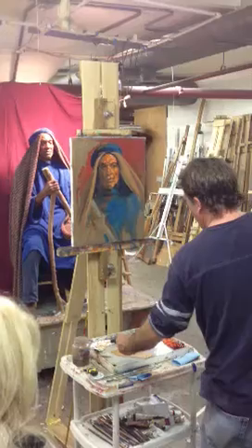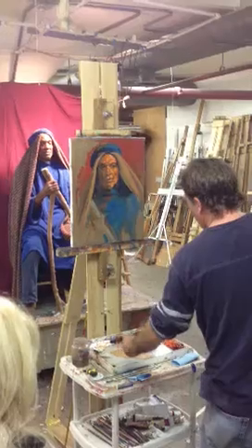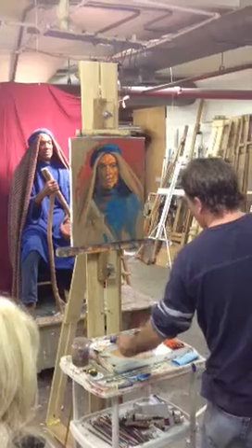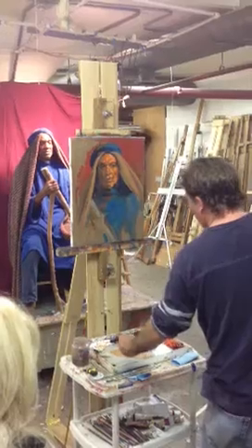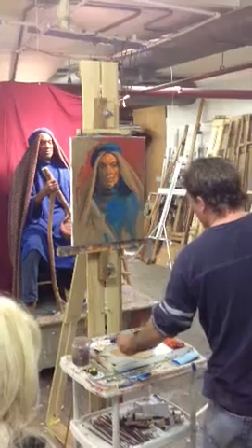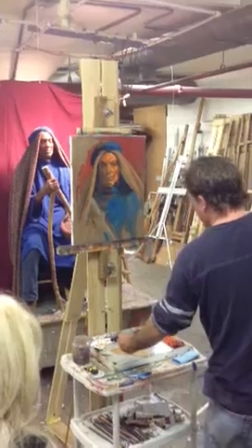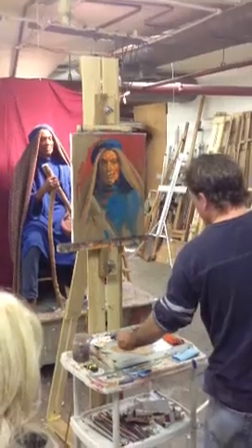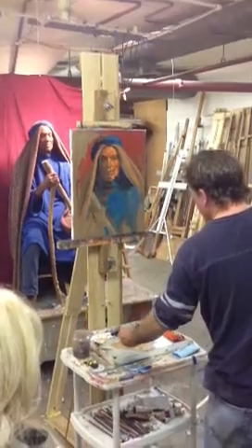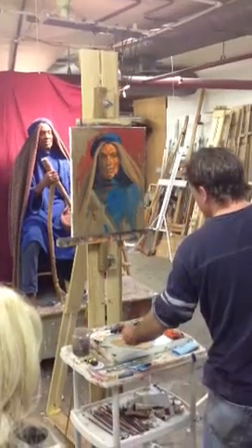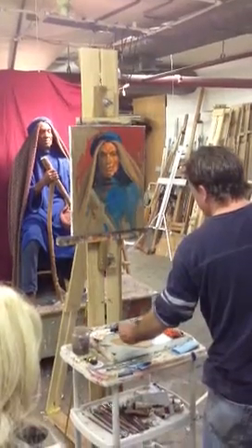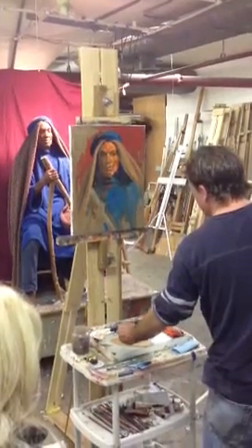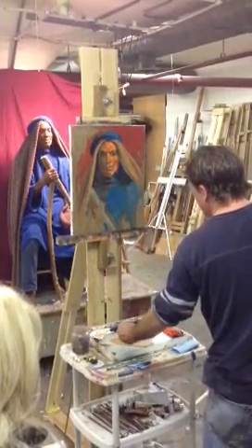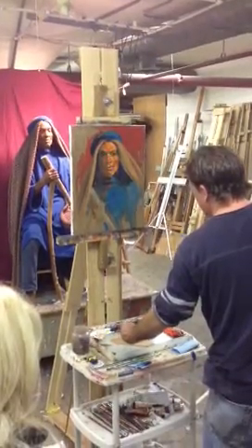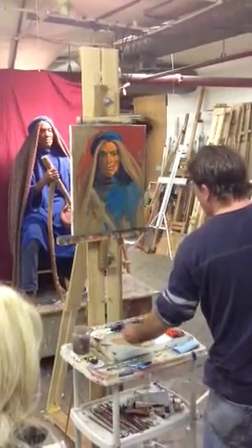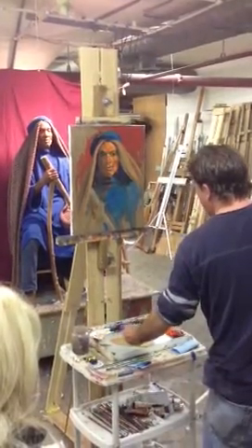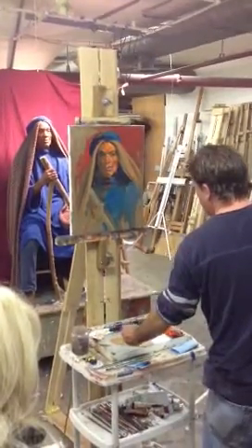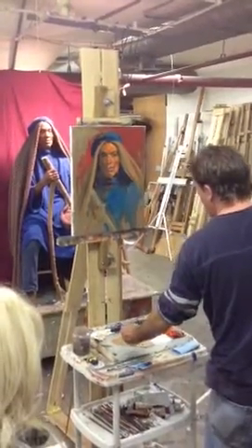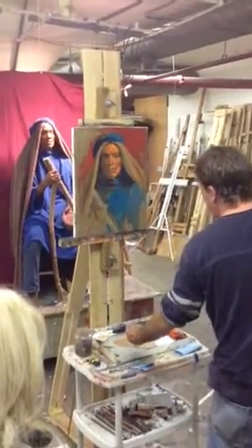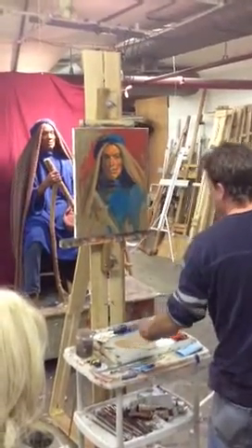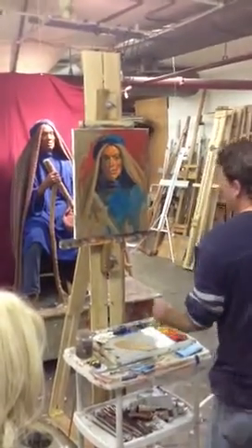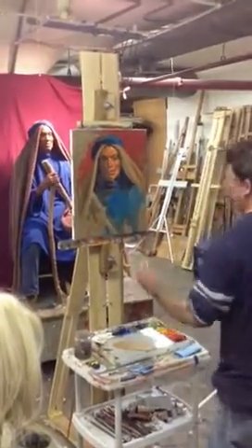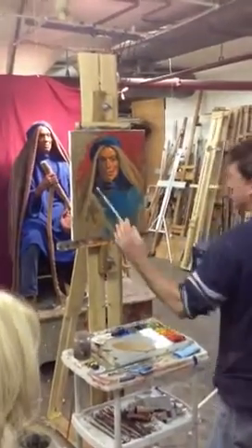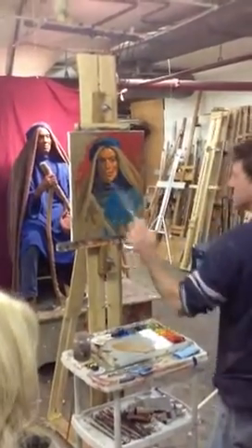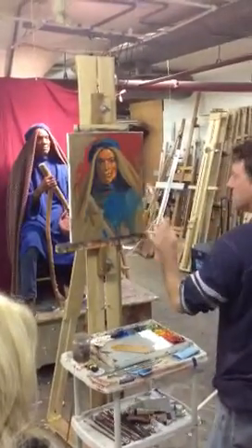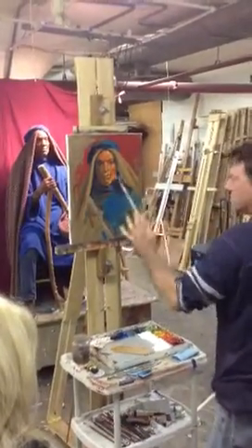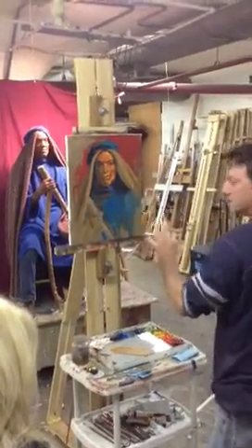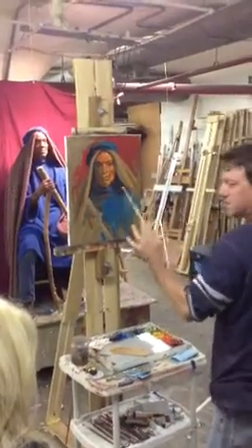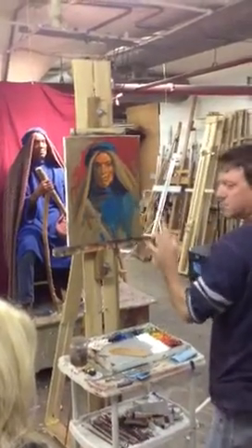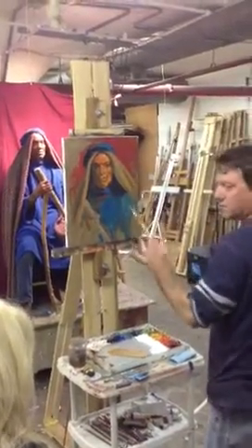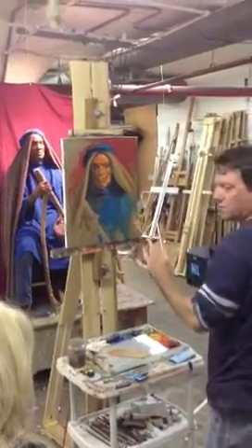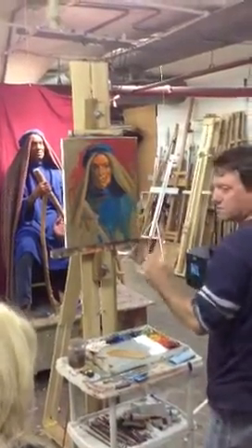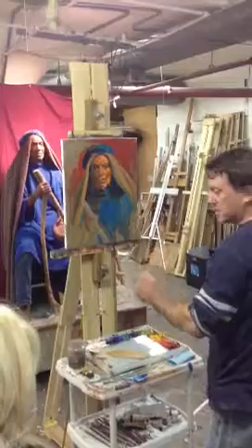Warm, earthy, tan color. I still wanted it warm, so I wanted to keep it on the warm side.